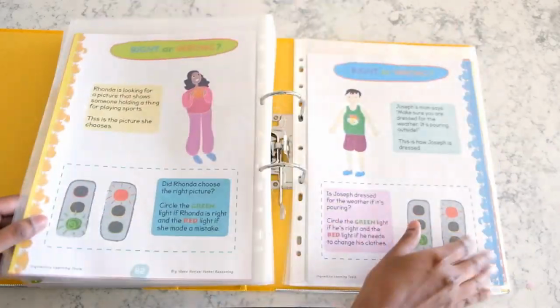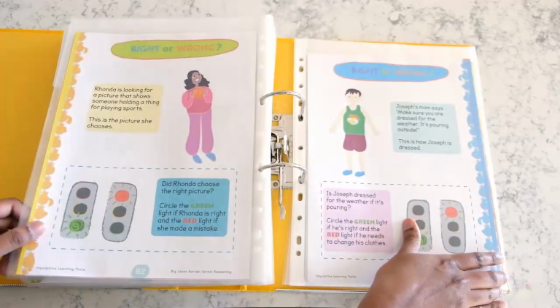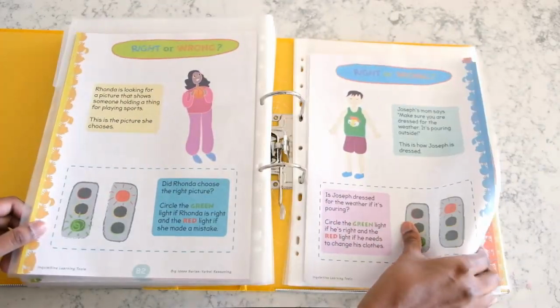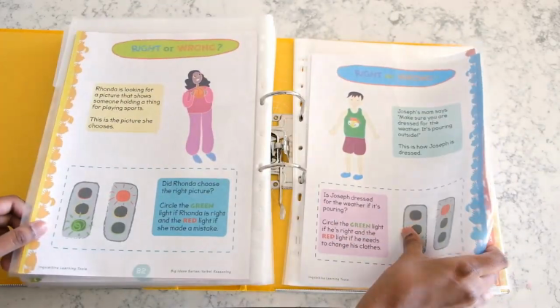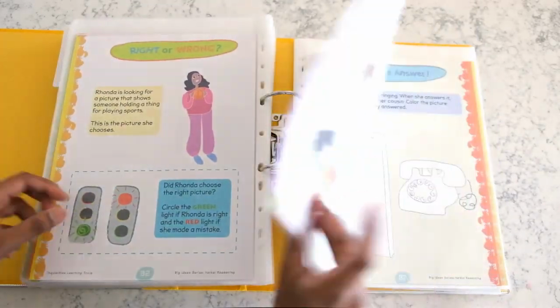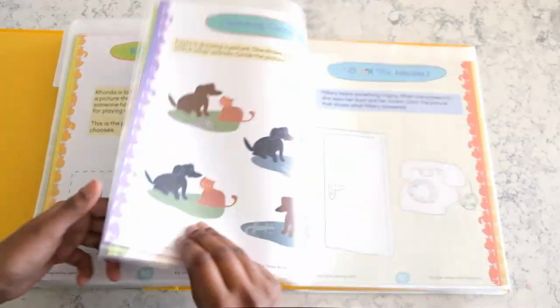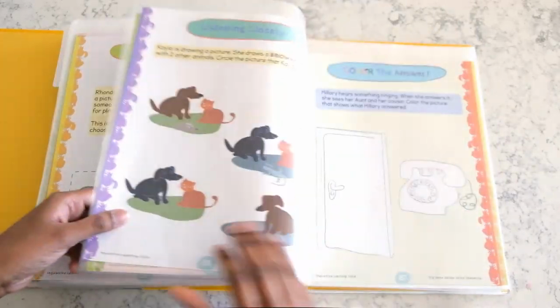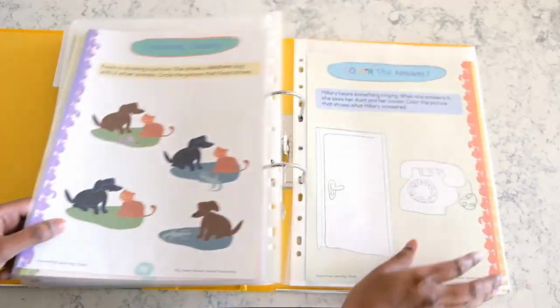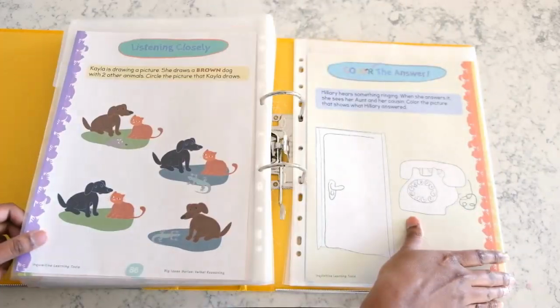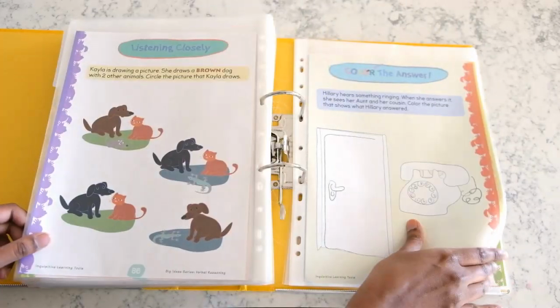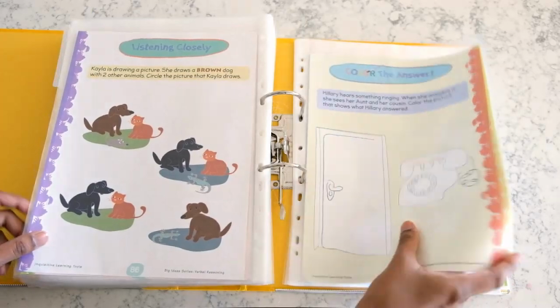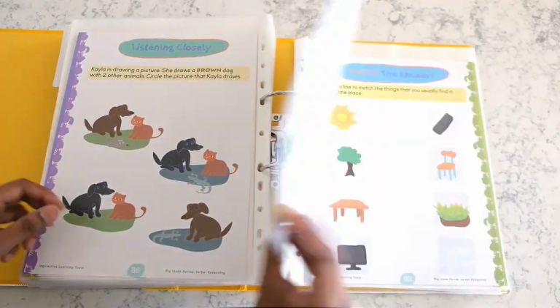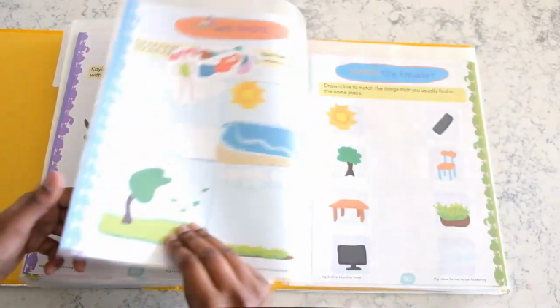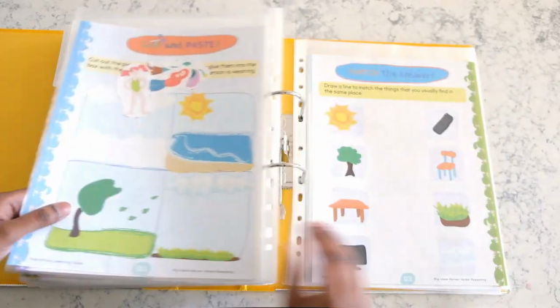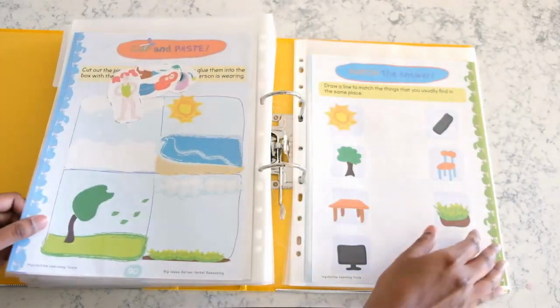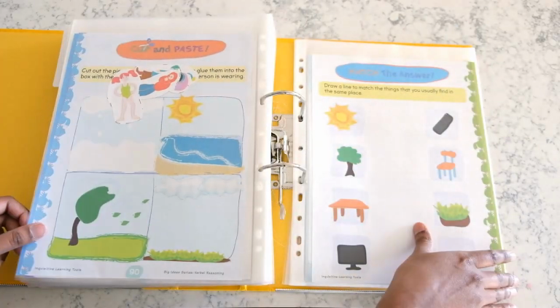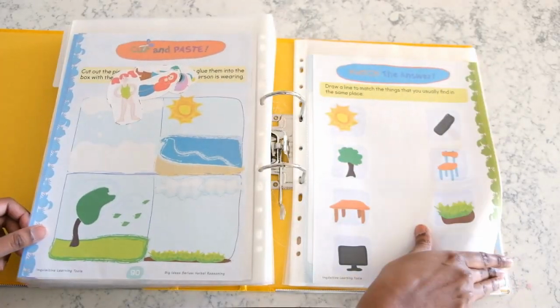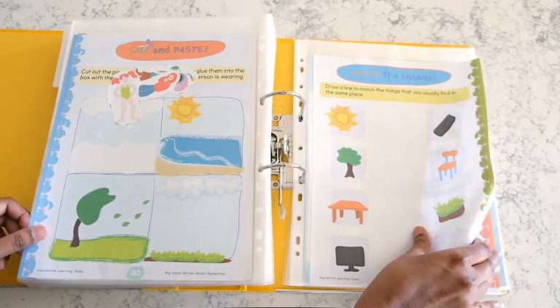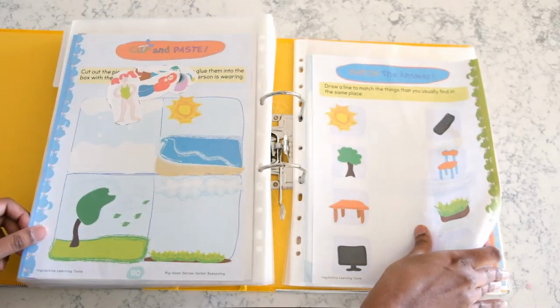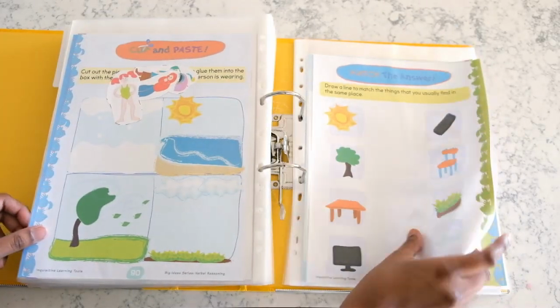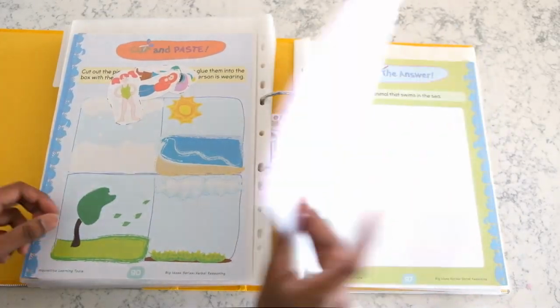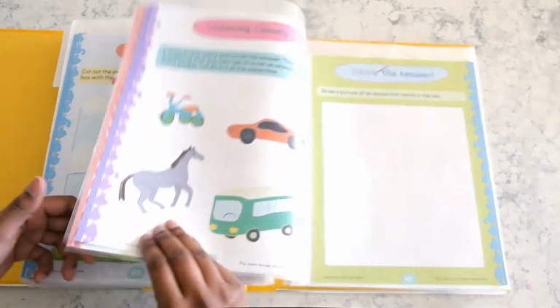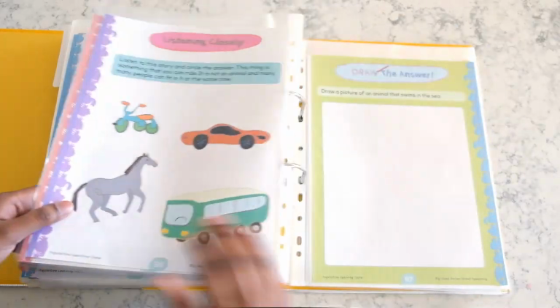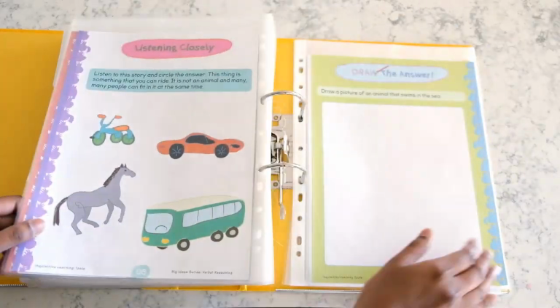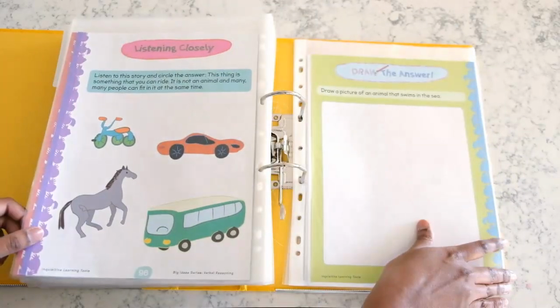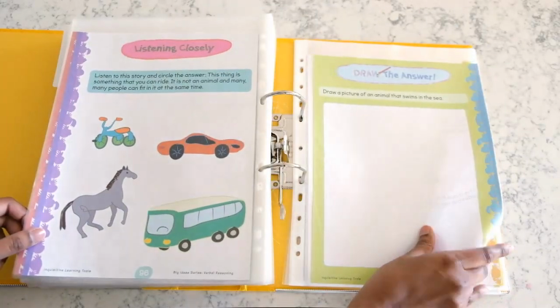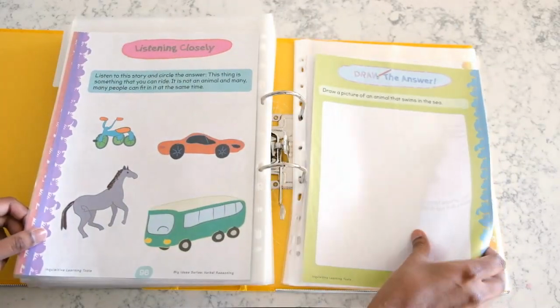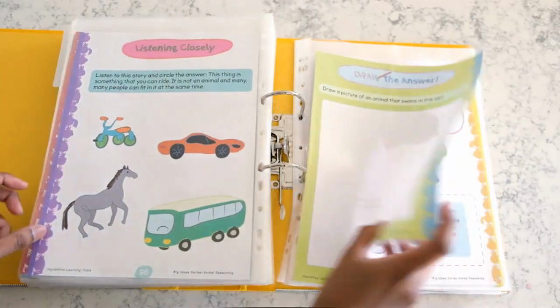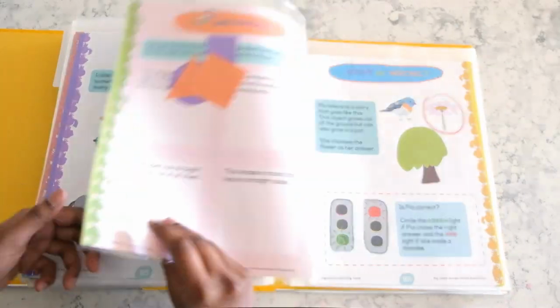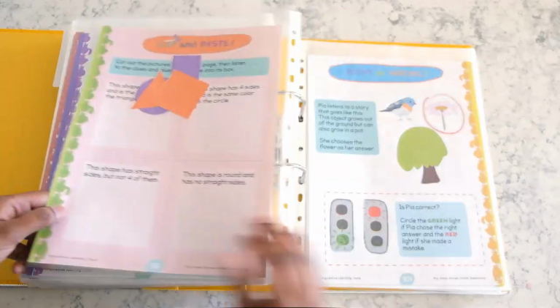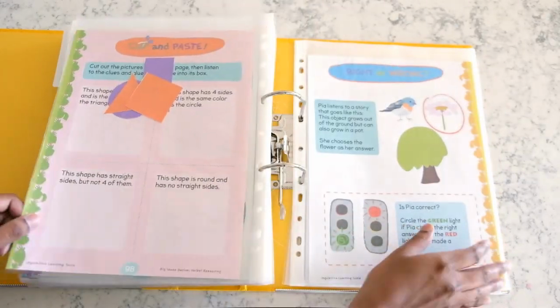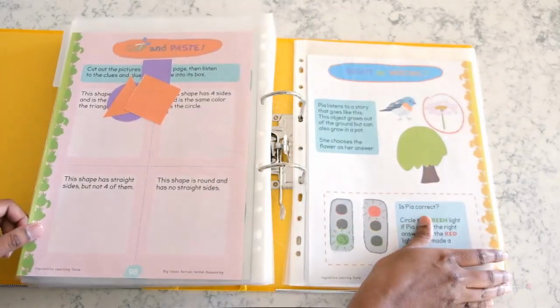These books are a fantastic way to strengthen and develop strong critical thinking skills.